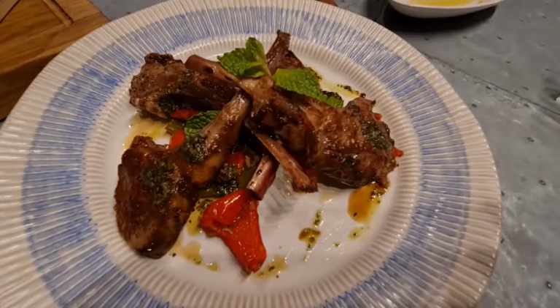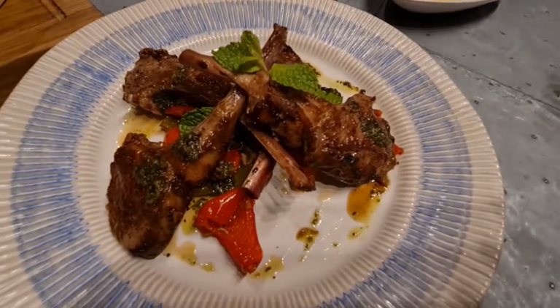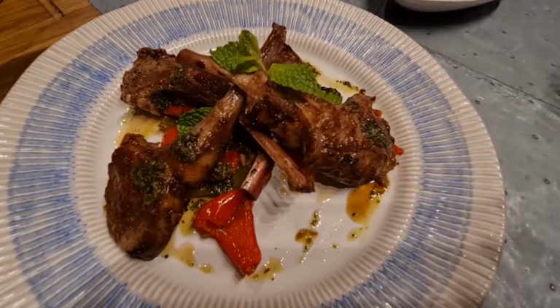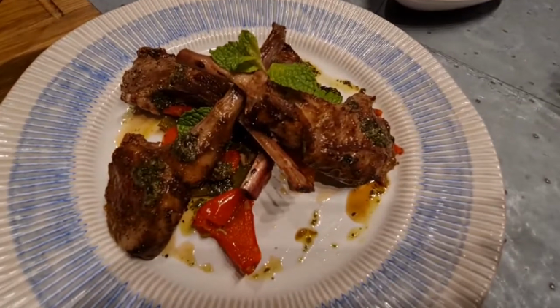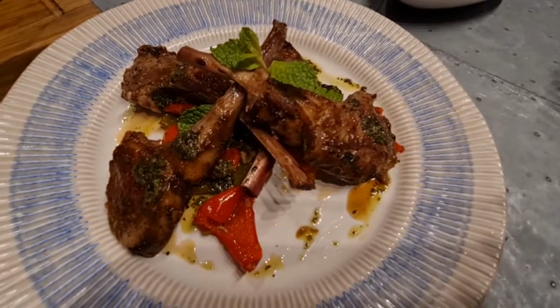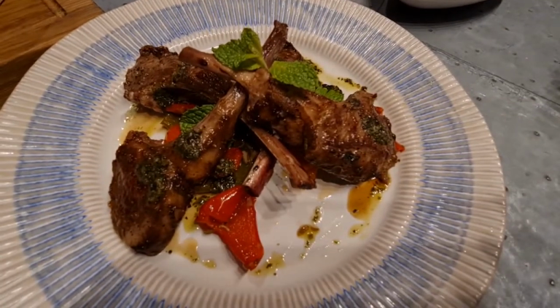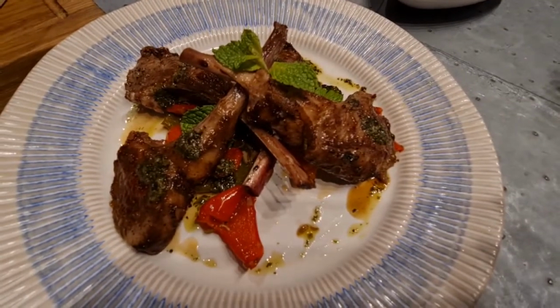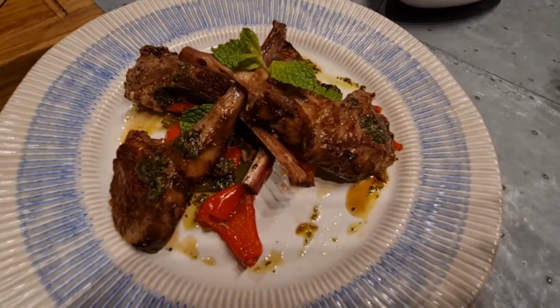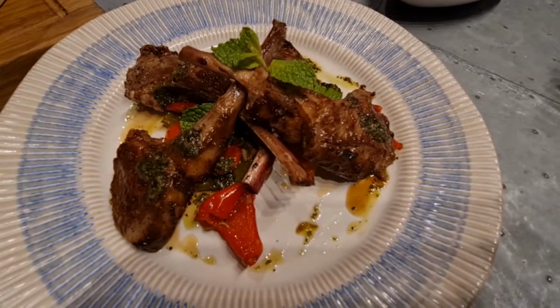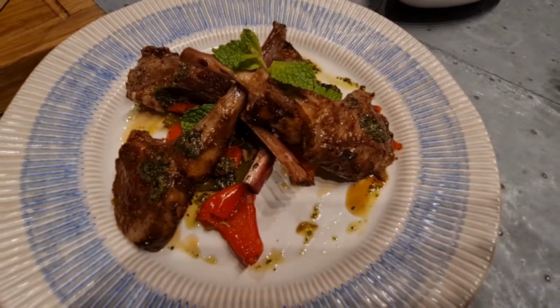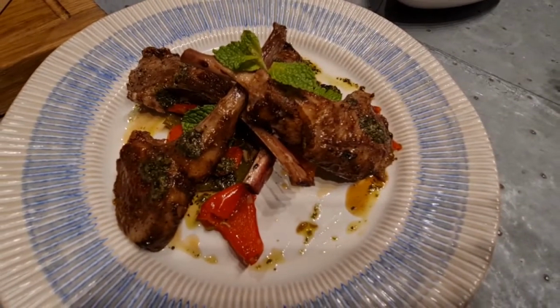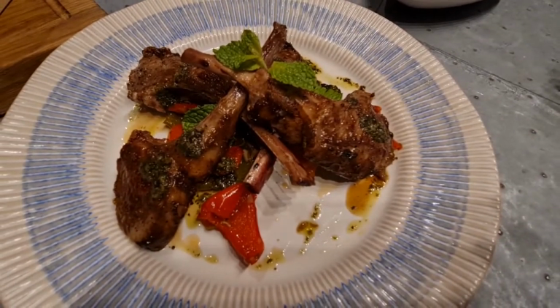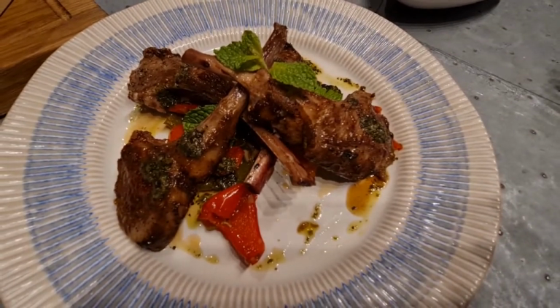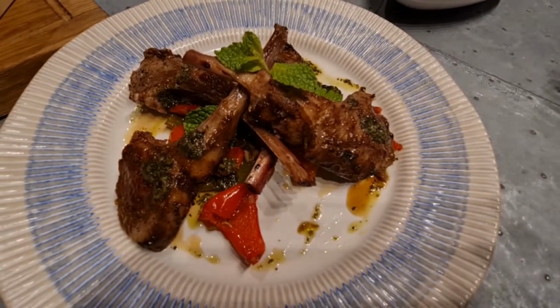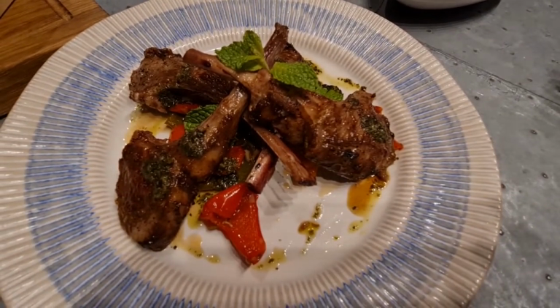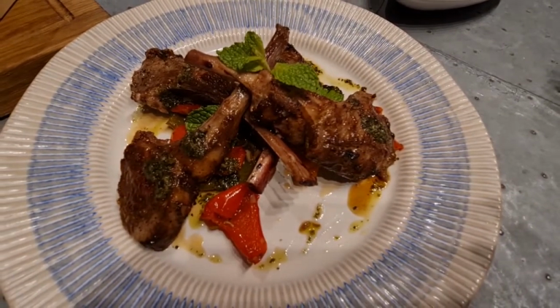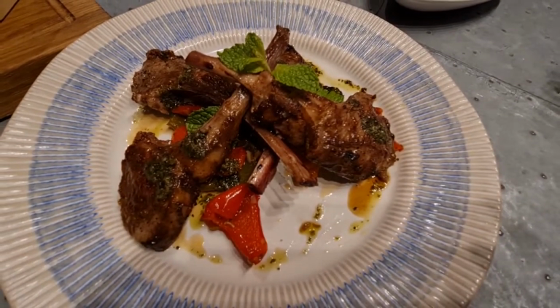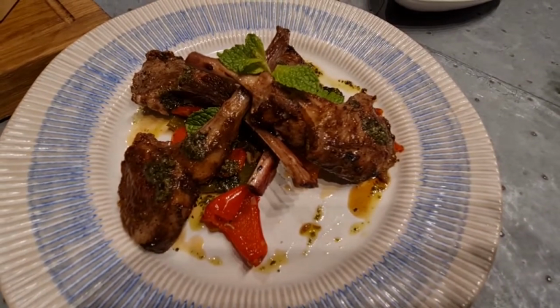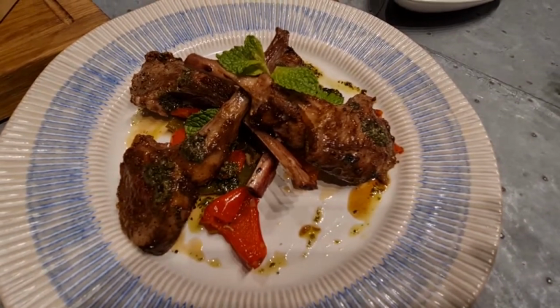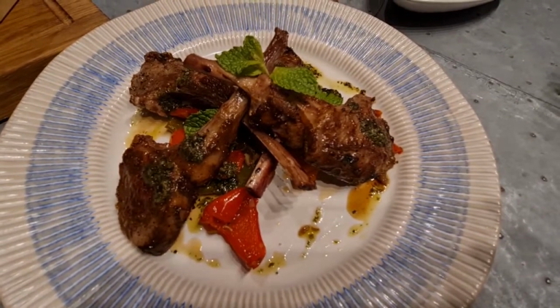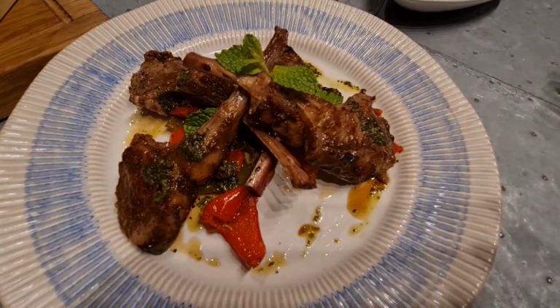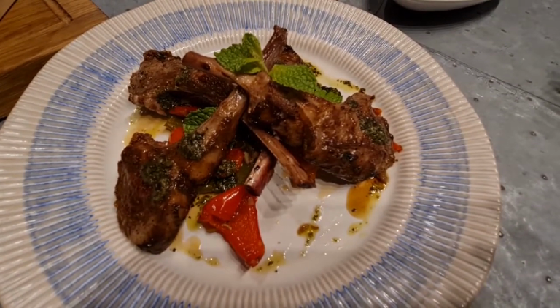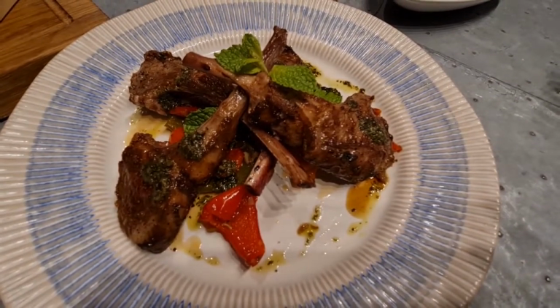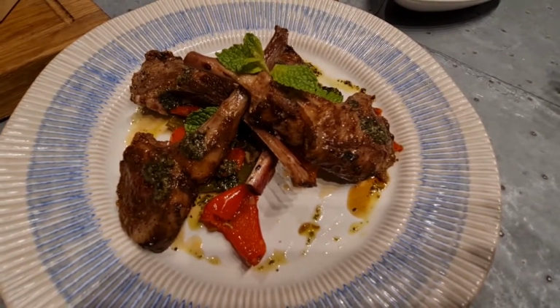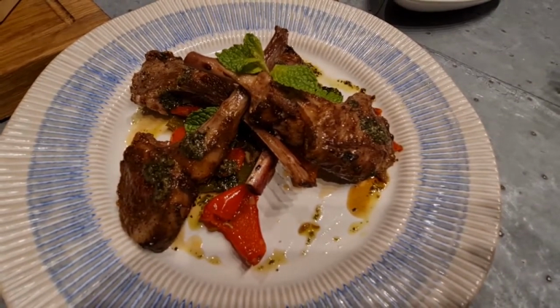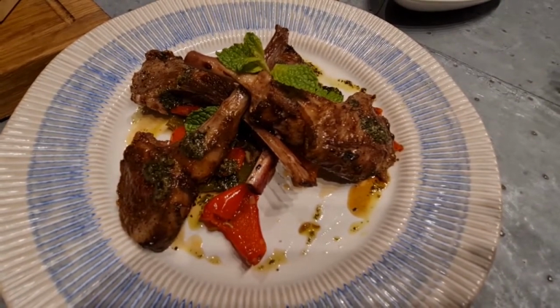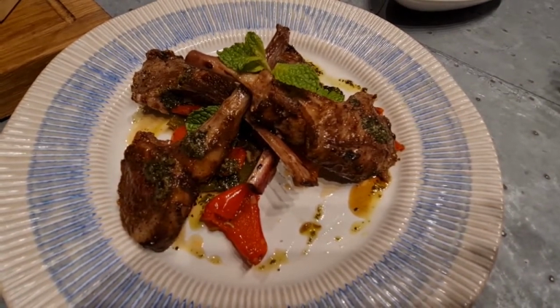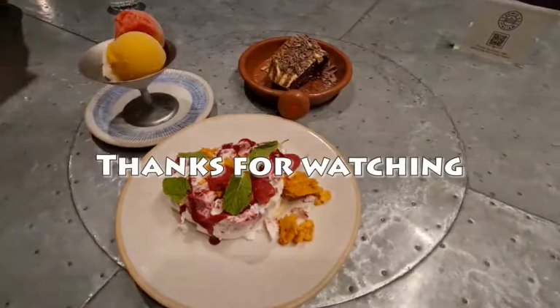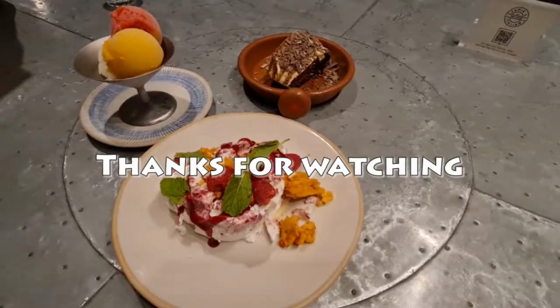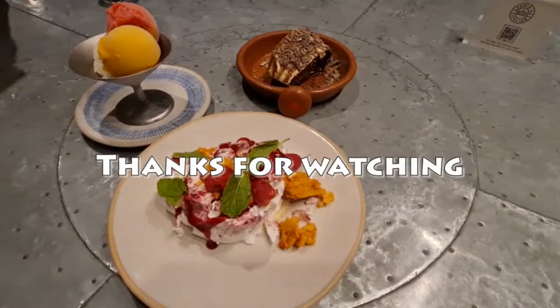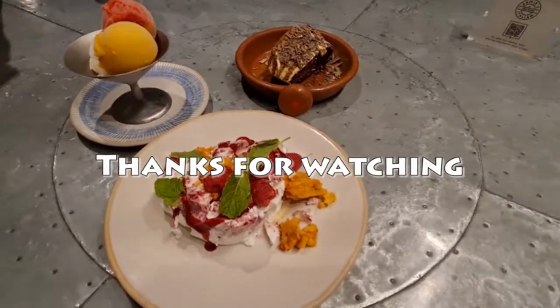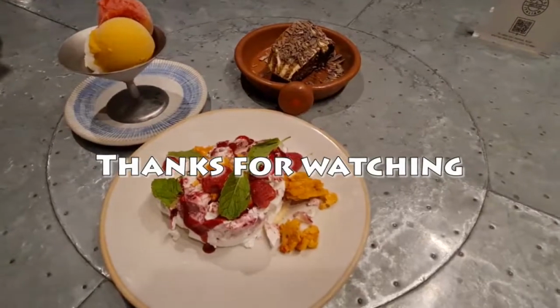Hope my unlimited dining package review has given you some insight. Enjoy your cruise holiday with Royal Caribbean. If you enjoy my travel stories, please subscribe to my YouTube channel. Thank you, bye-bye!